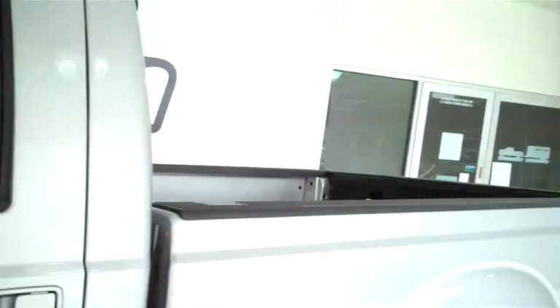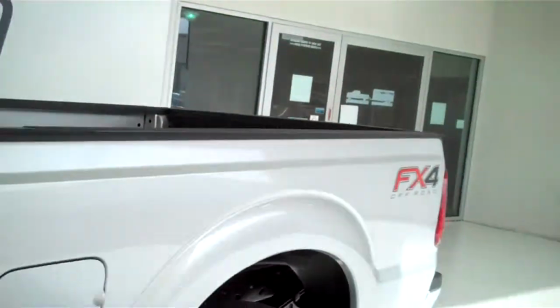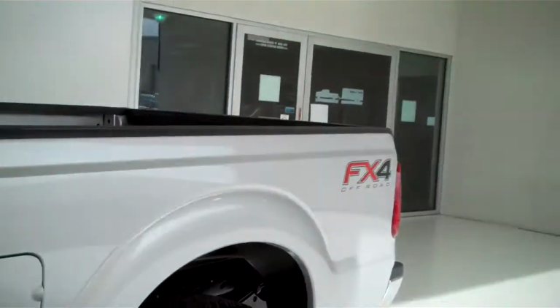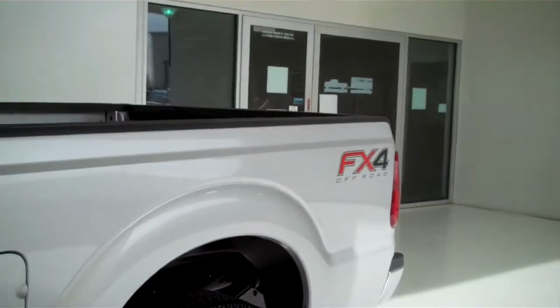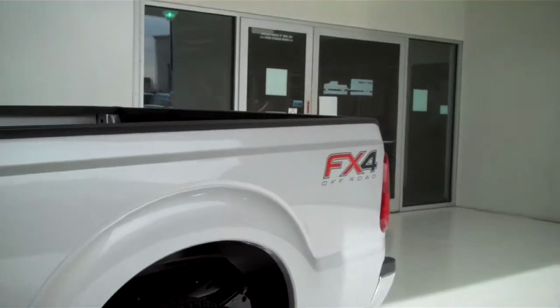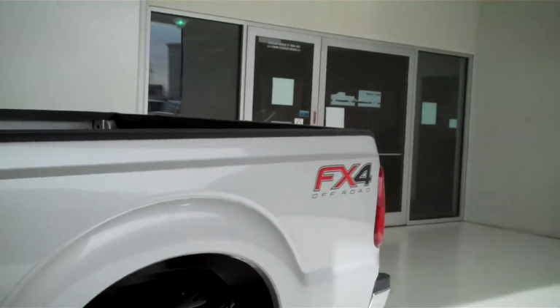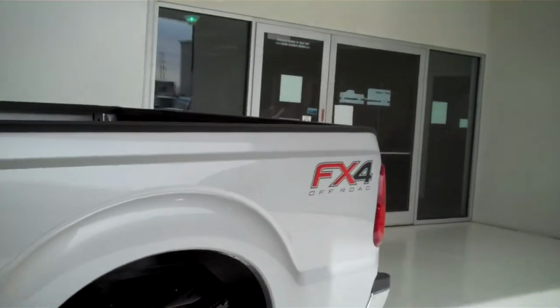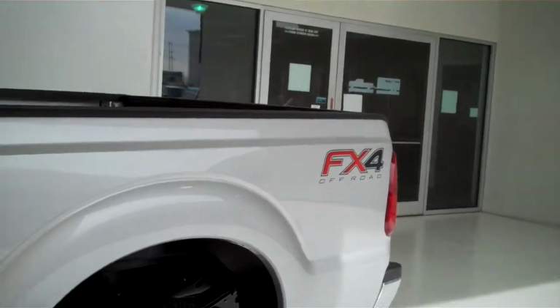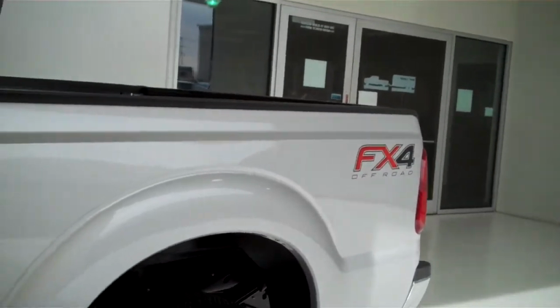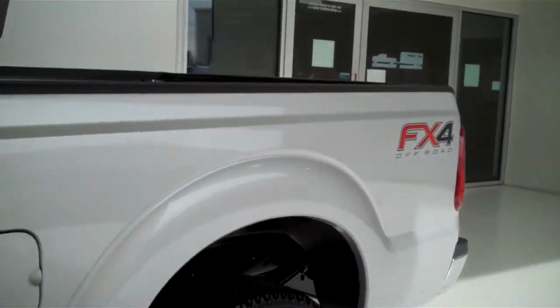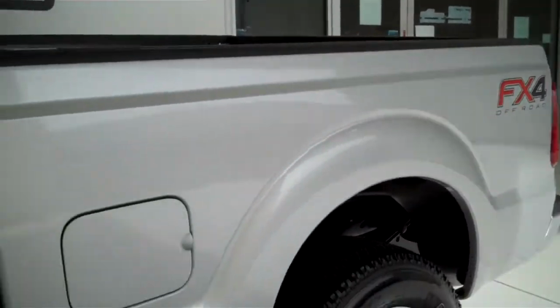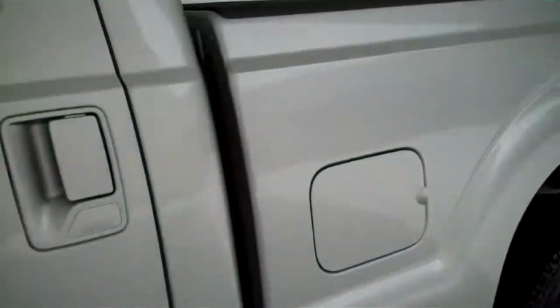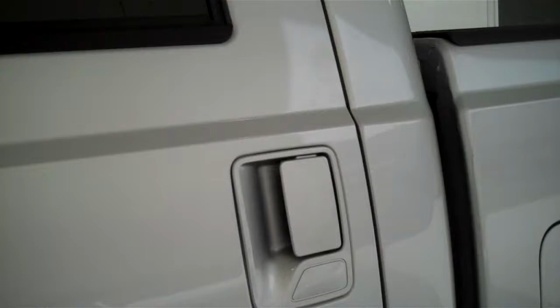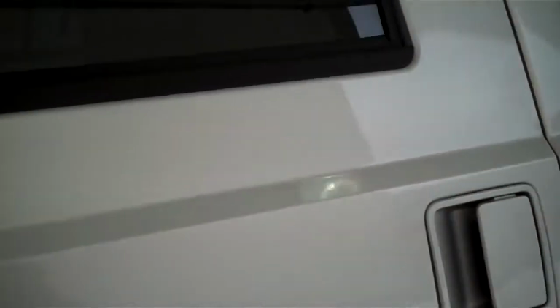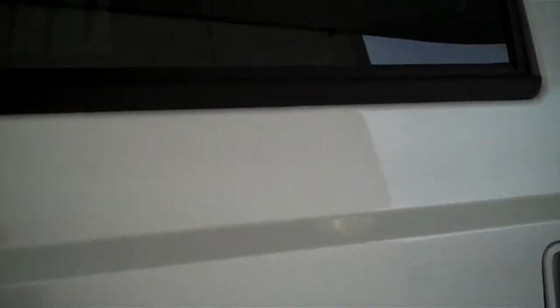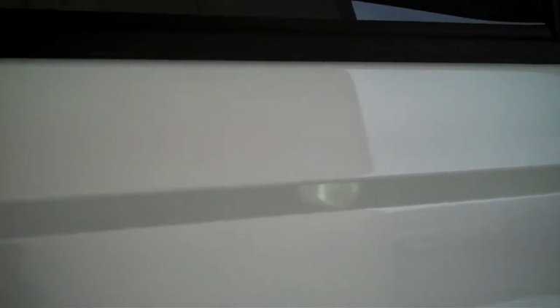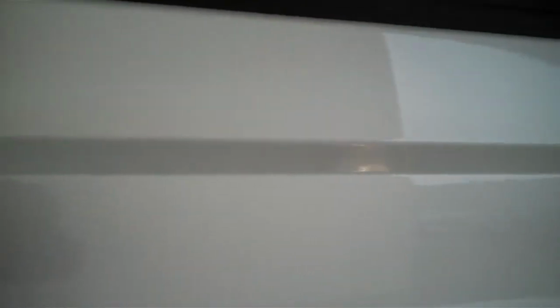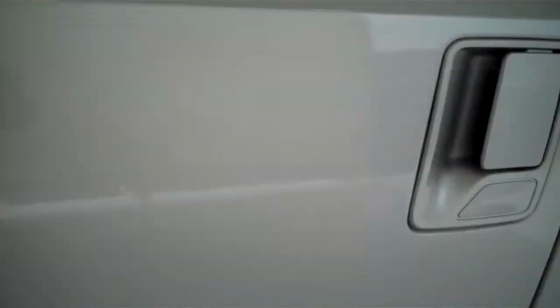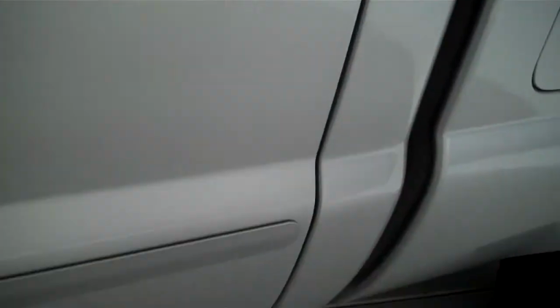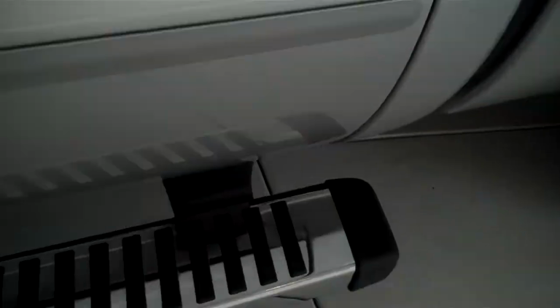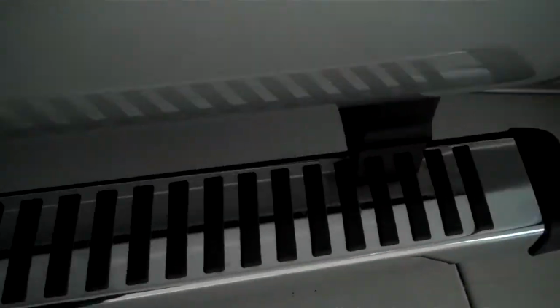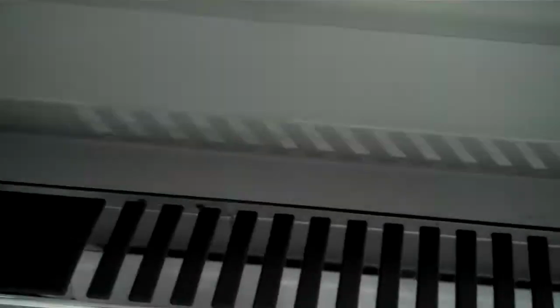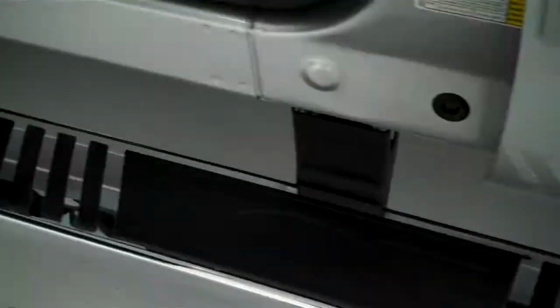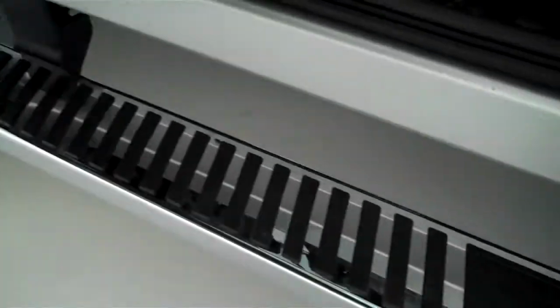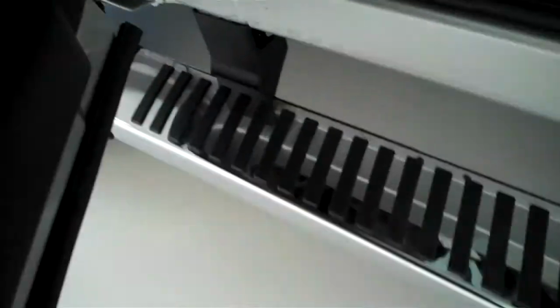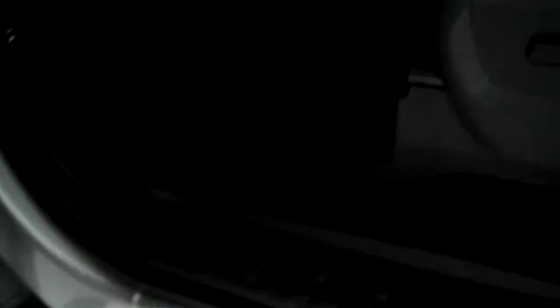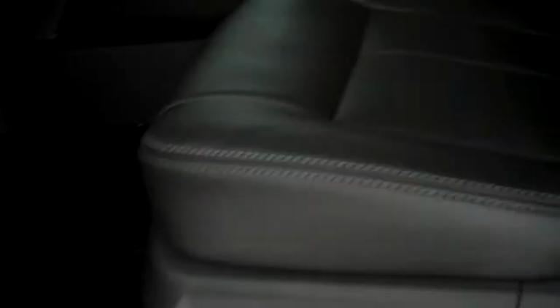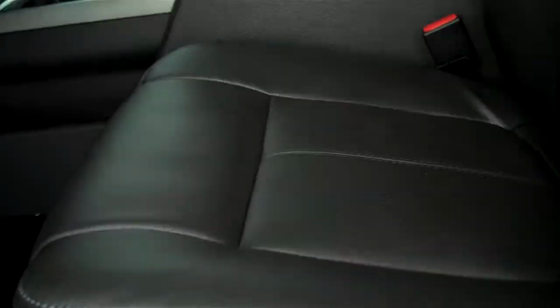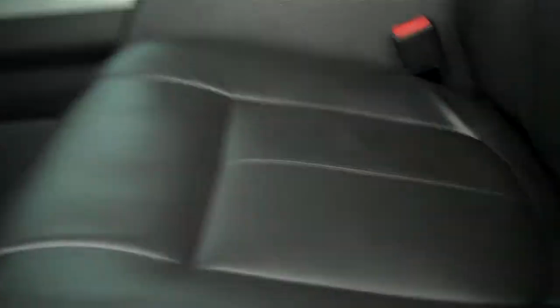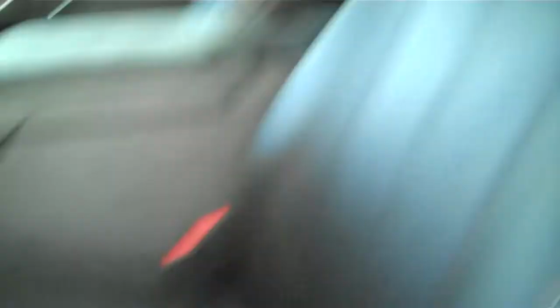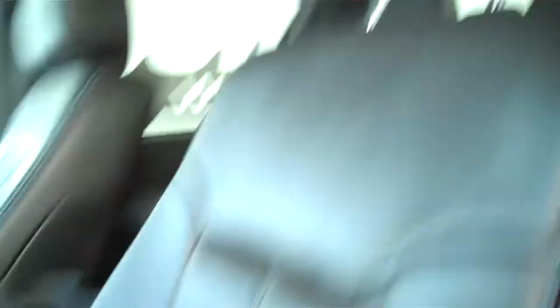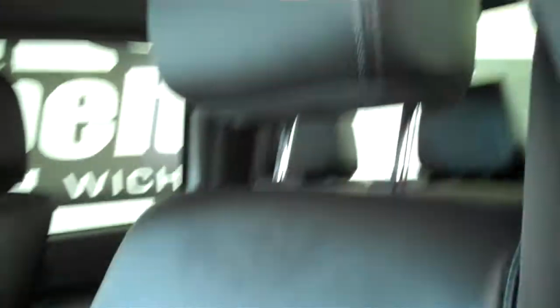It does have the FX4 off-road package, running boards, and black leather interior.